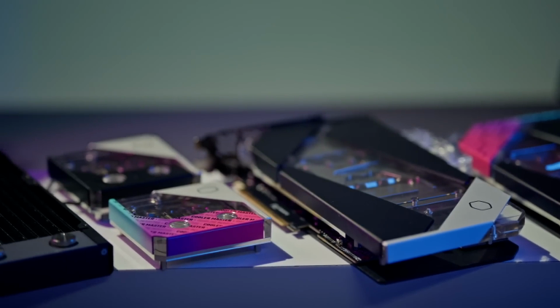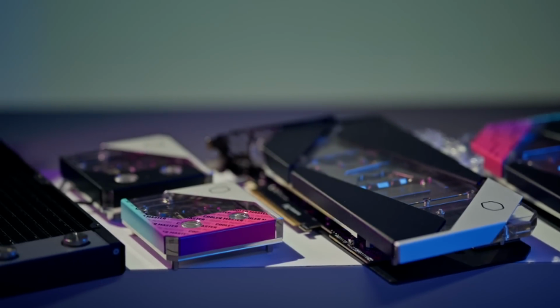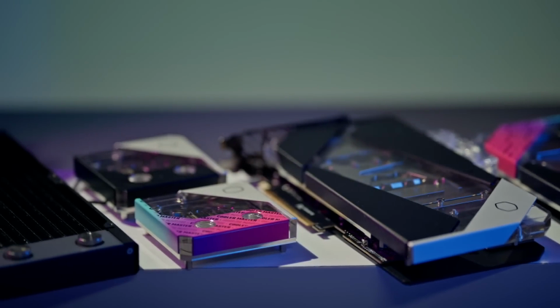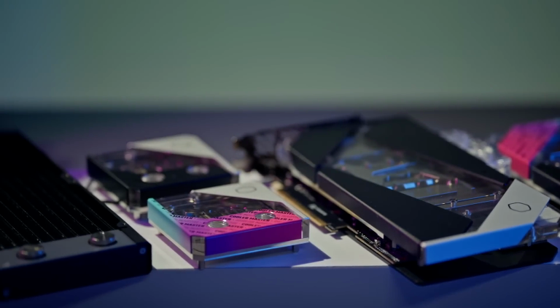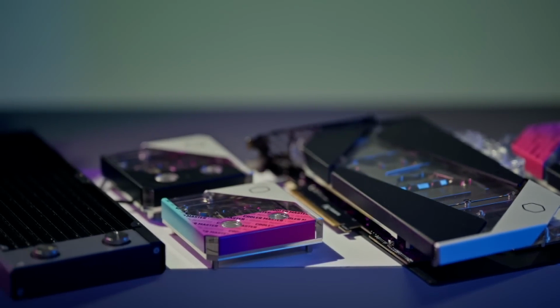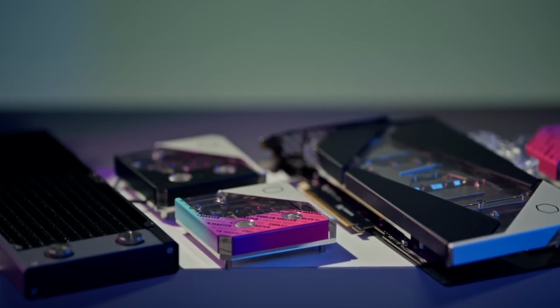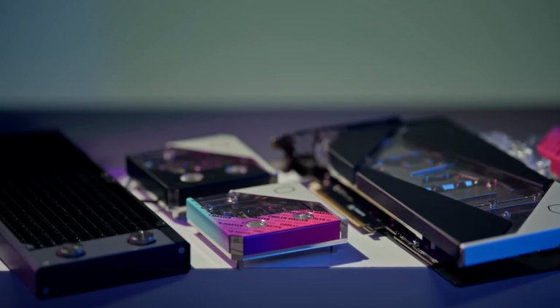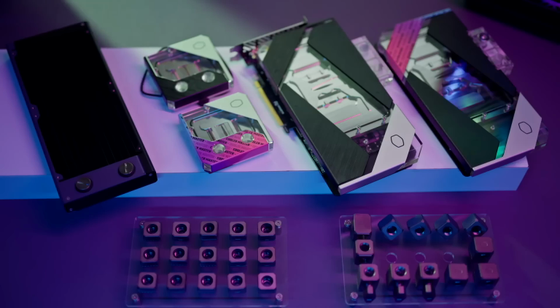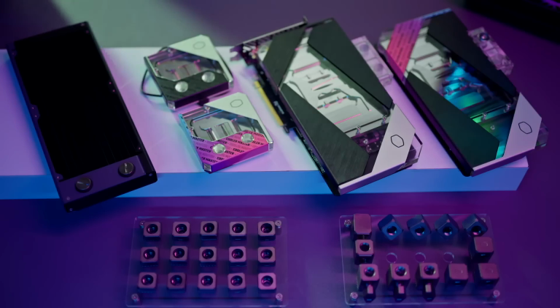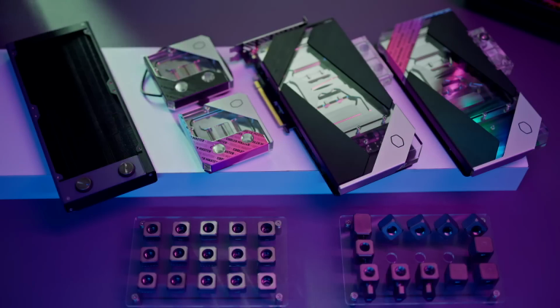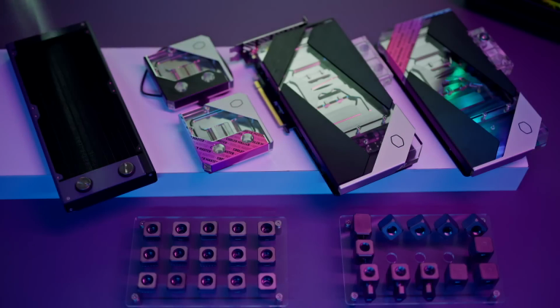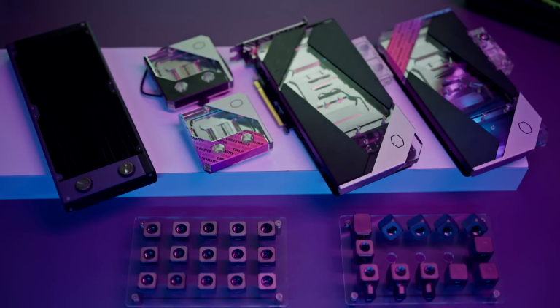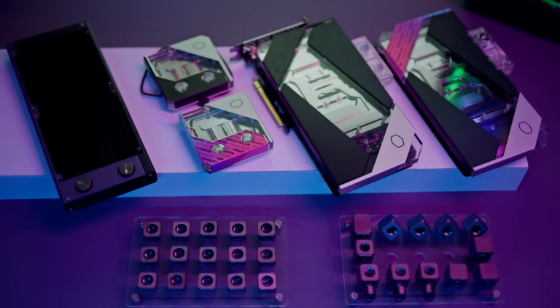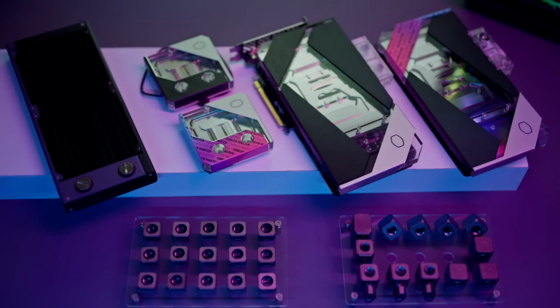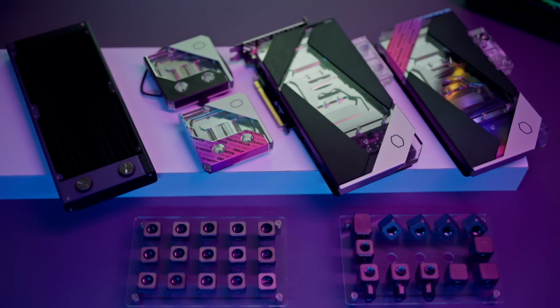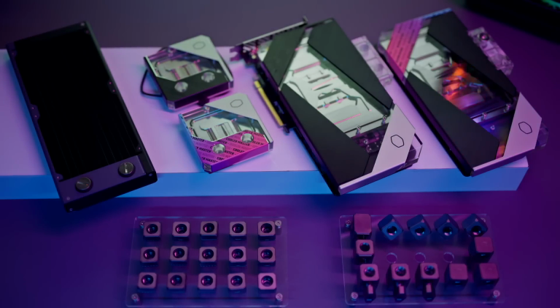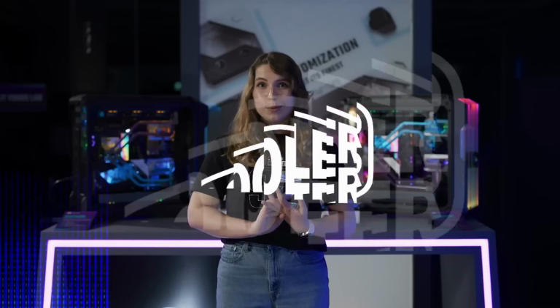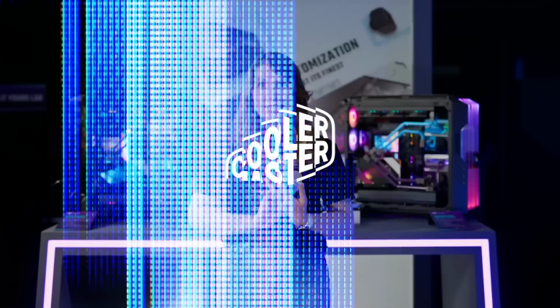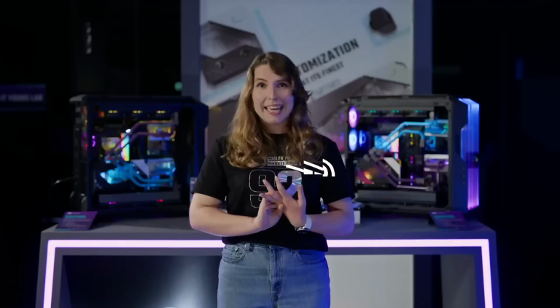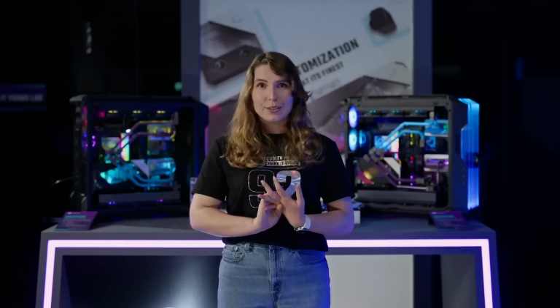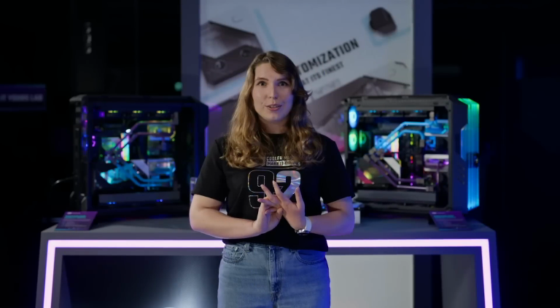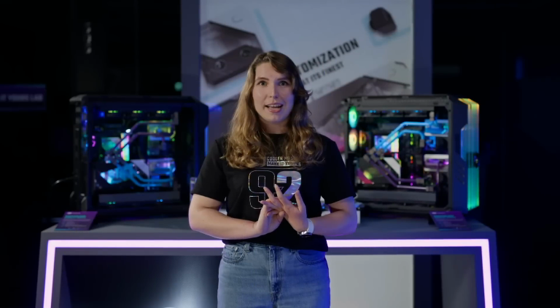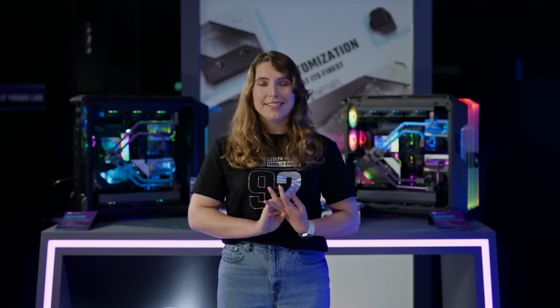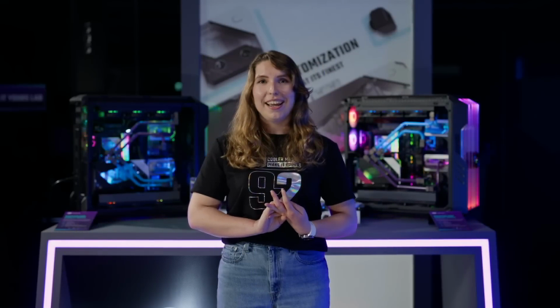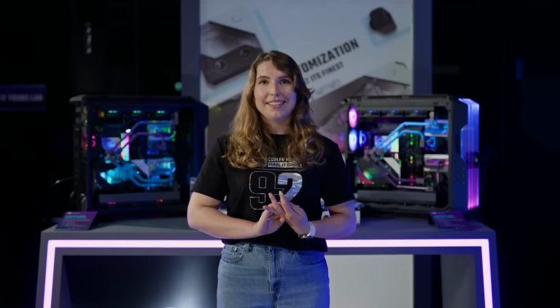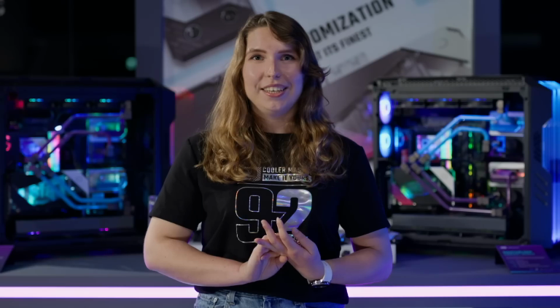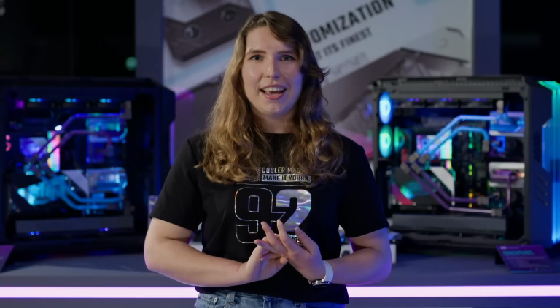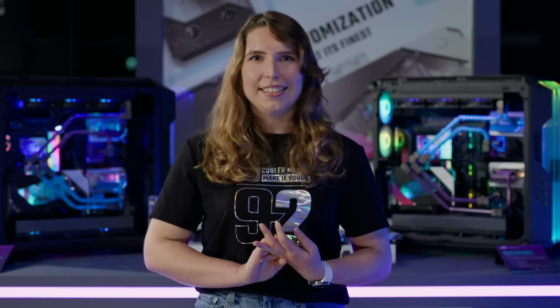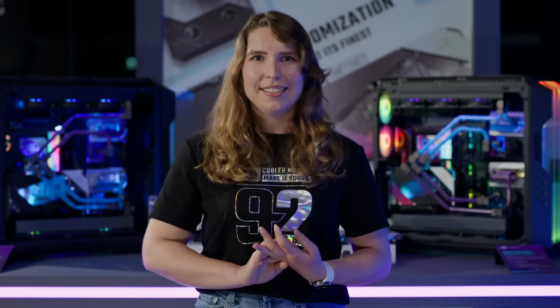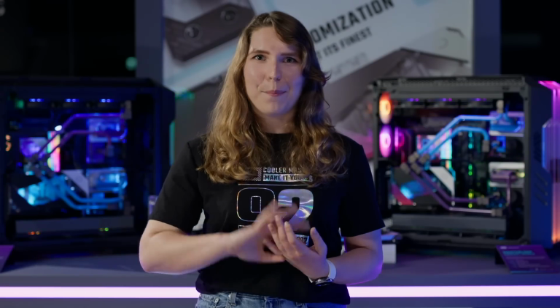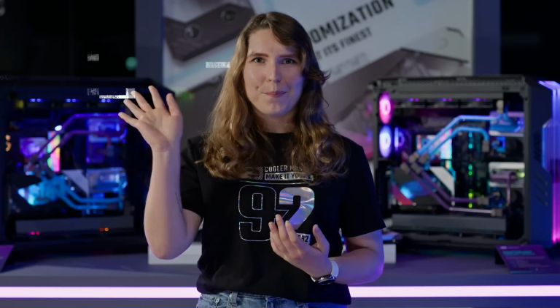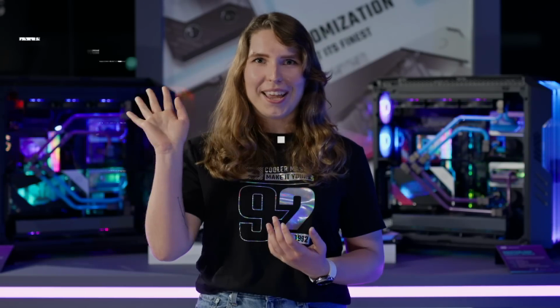The products will be available in Q1 2024. This was Anik at Cooler Master — I'll see you guys next time. Bye!